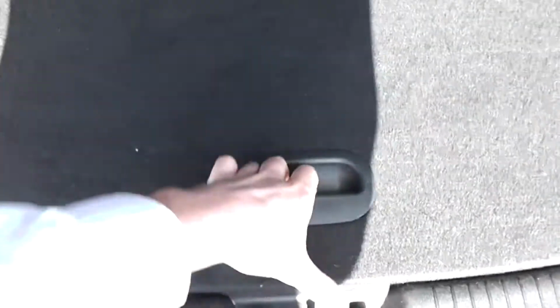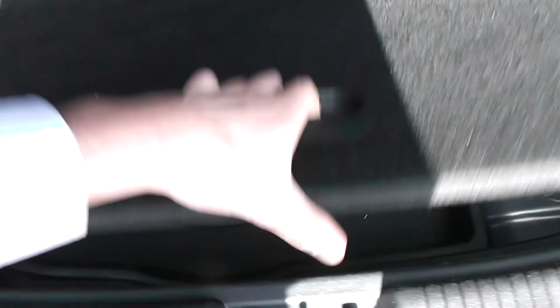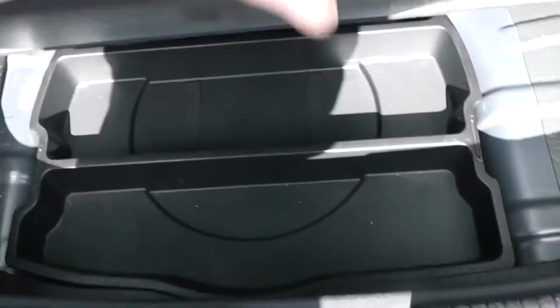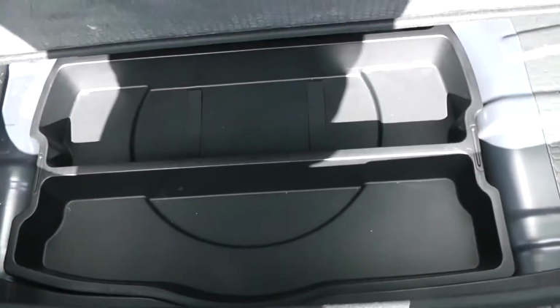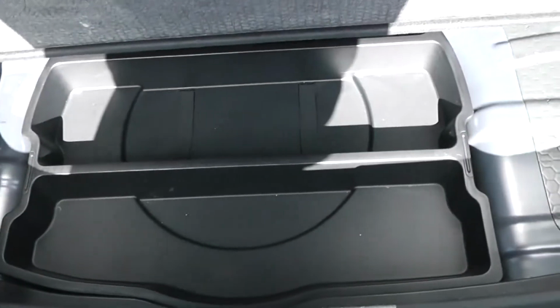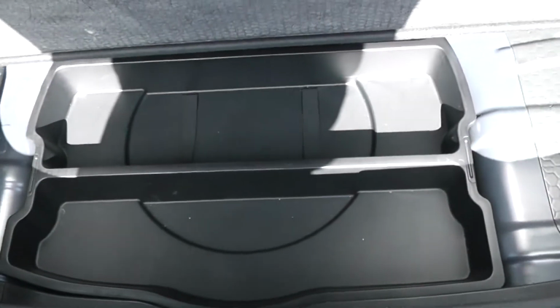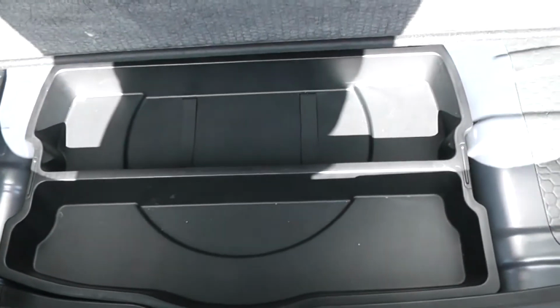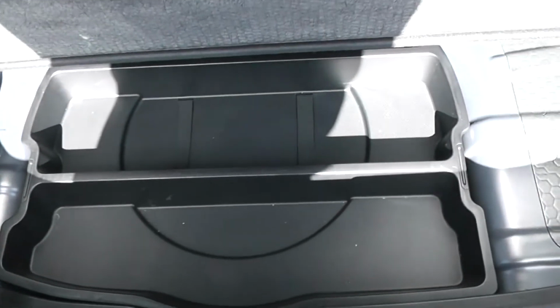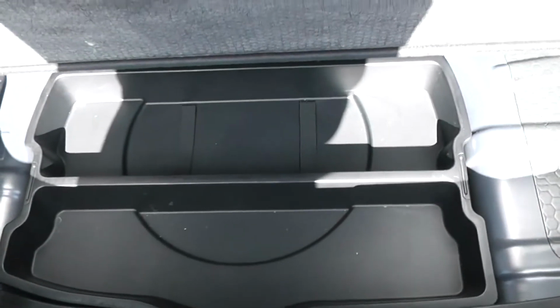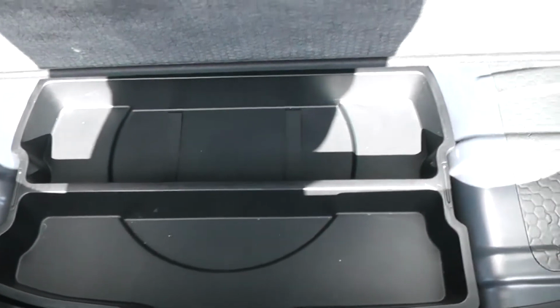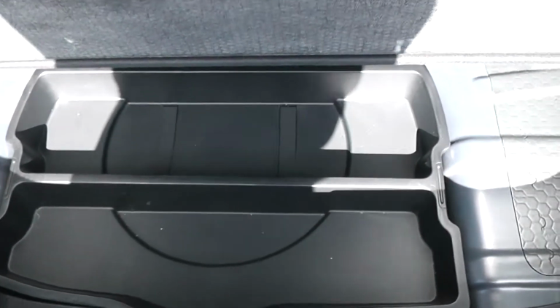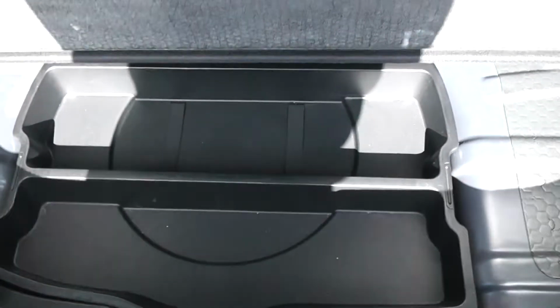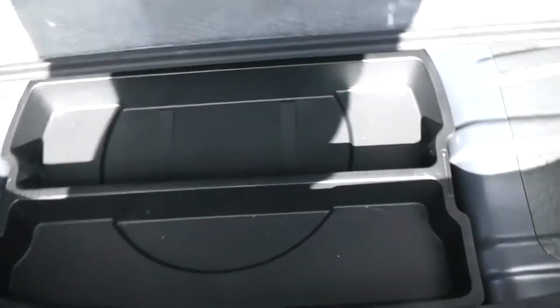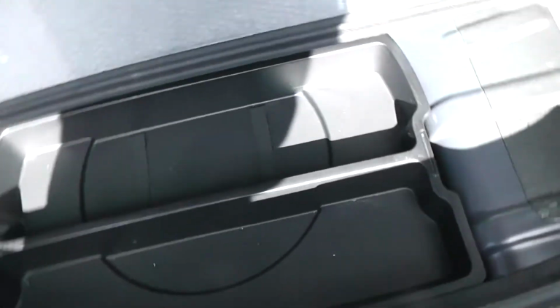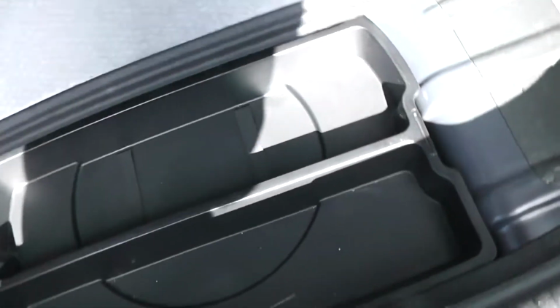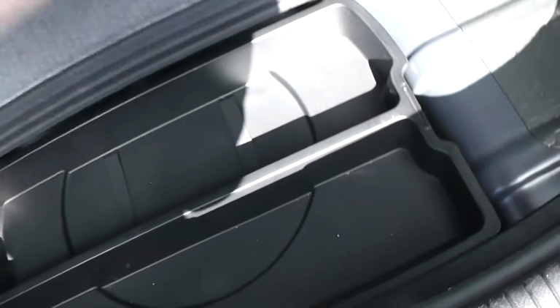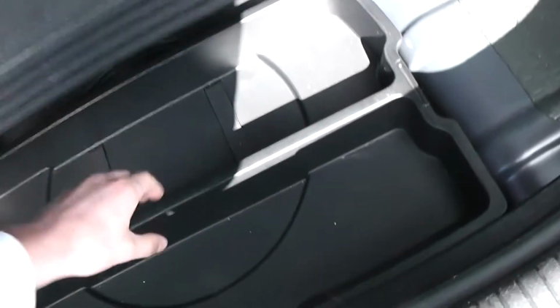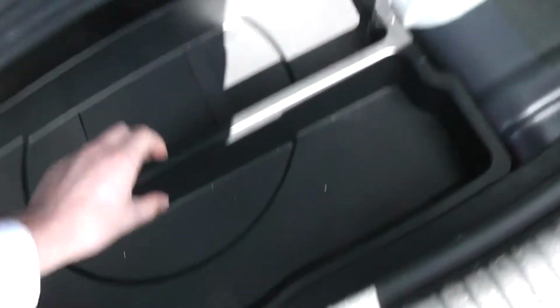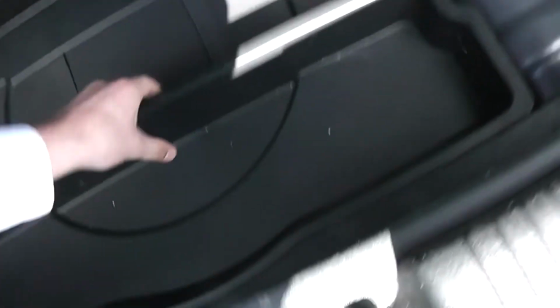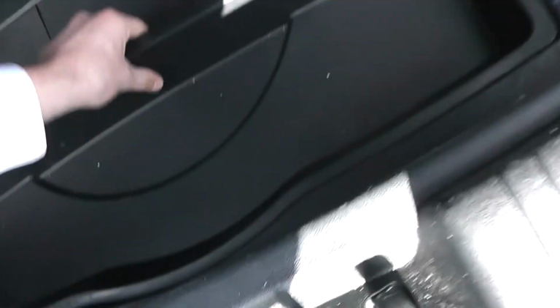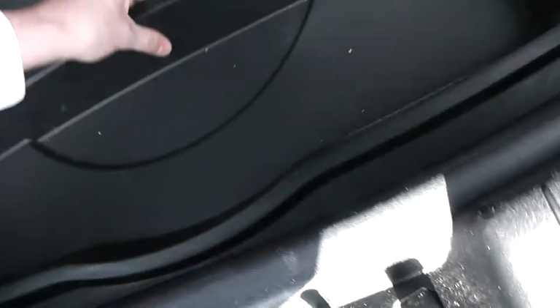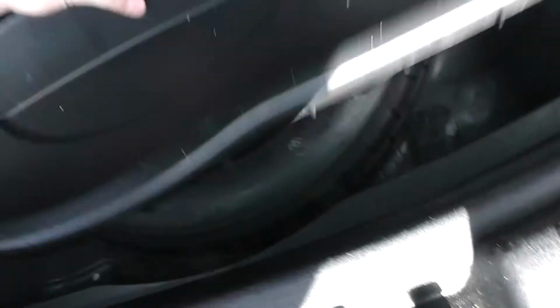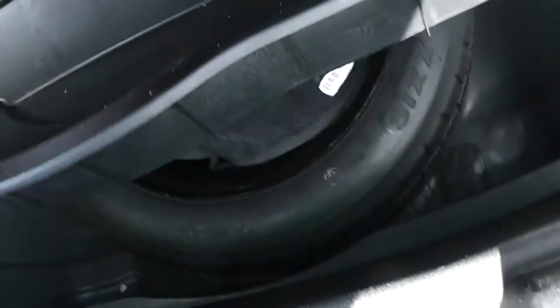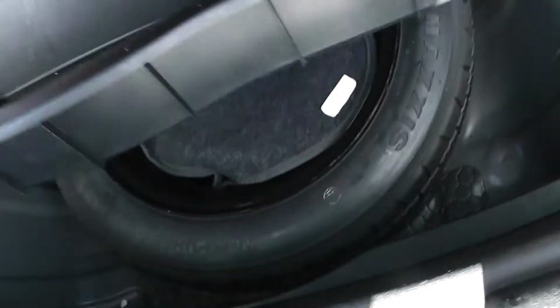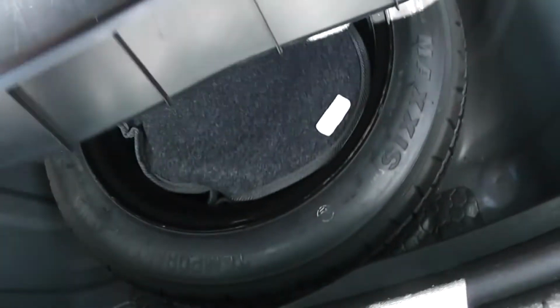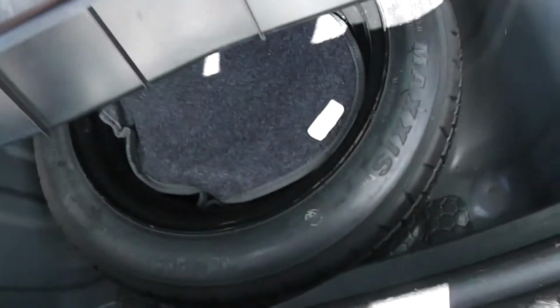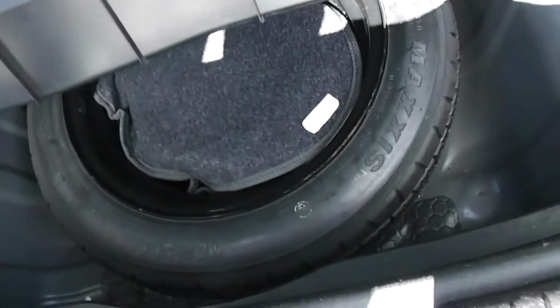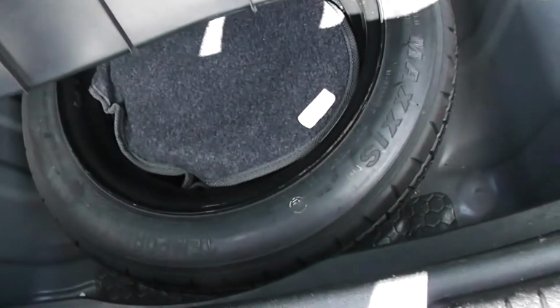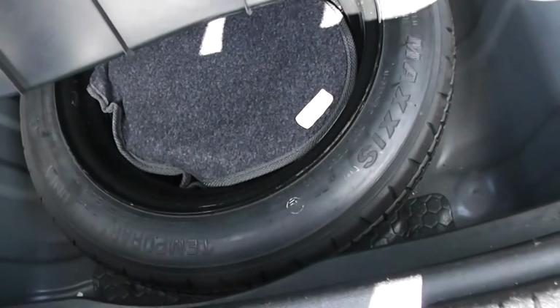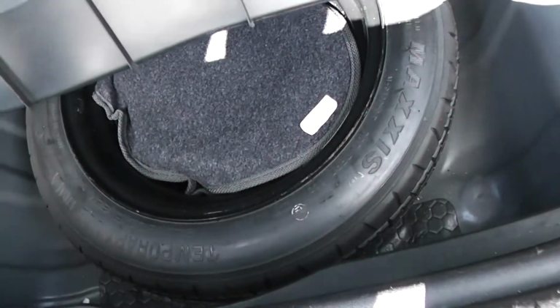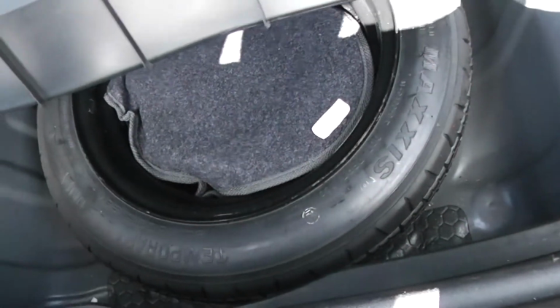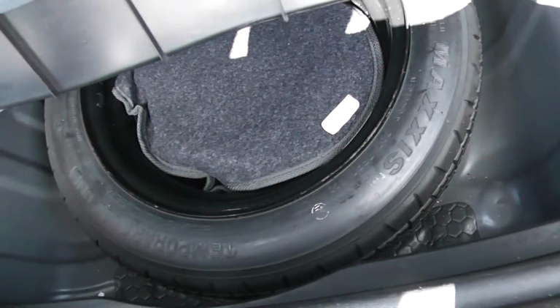Underneath there are also added storage compartments, and under again there's a spare wheel in the boot with a jack.